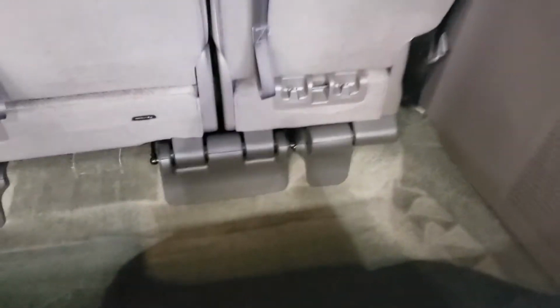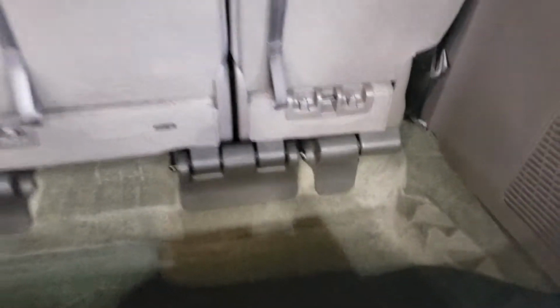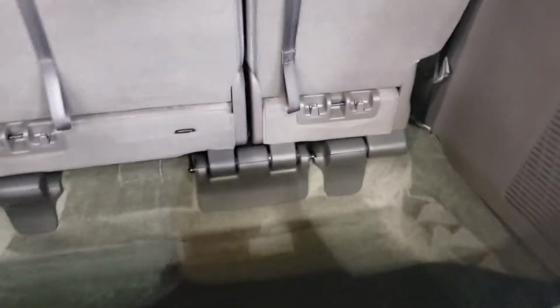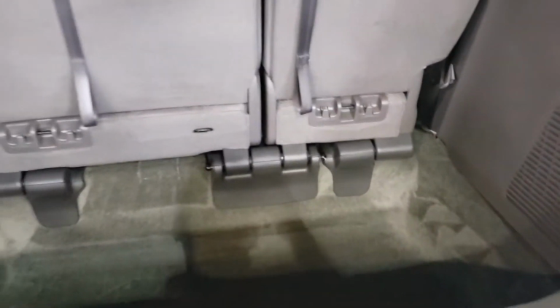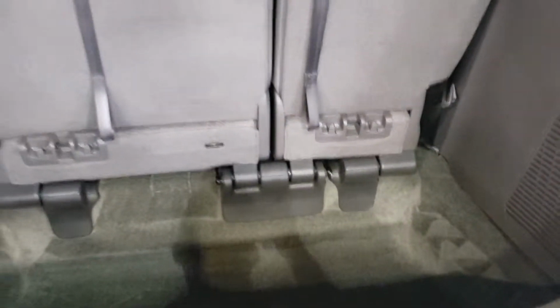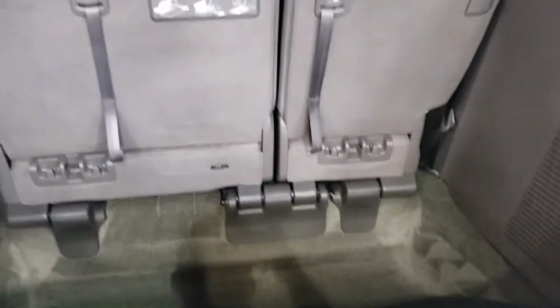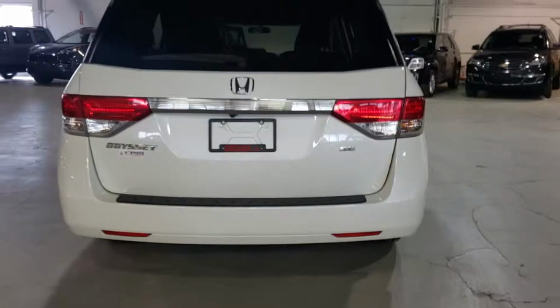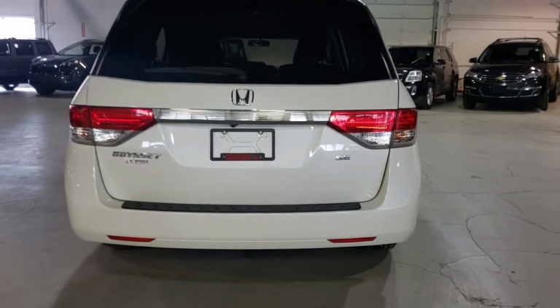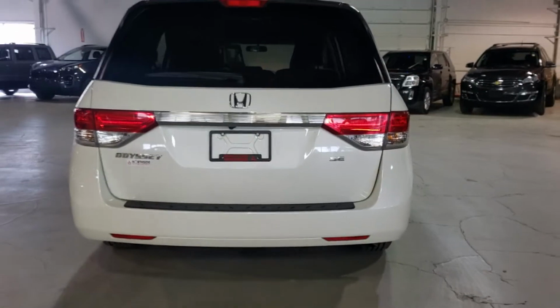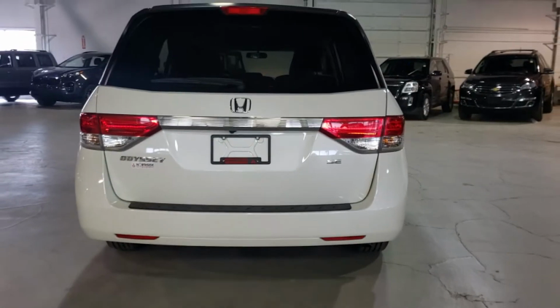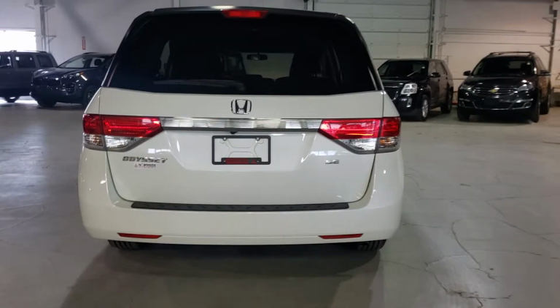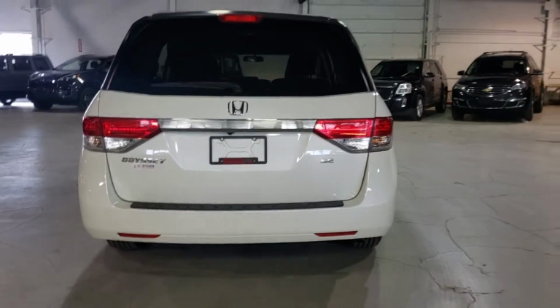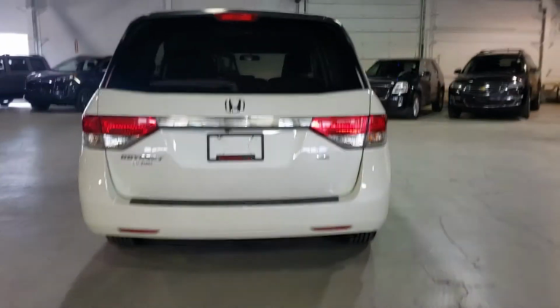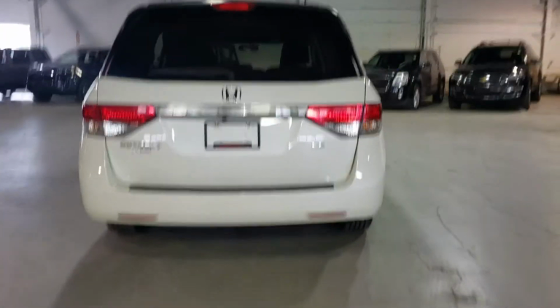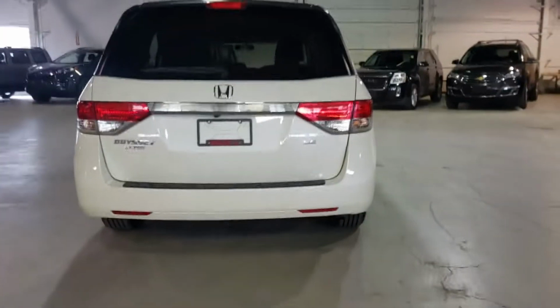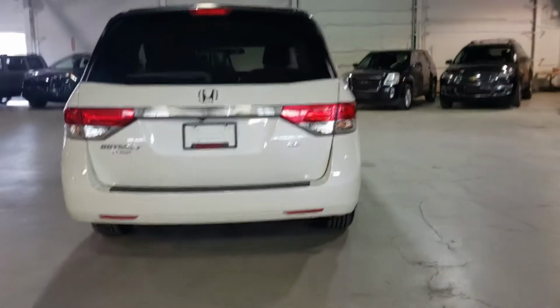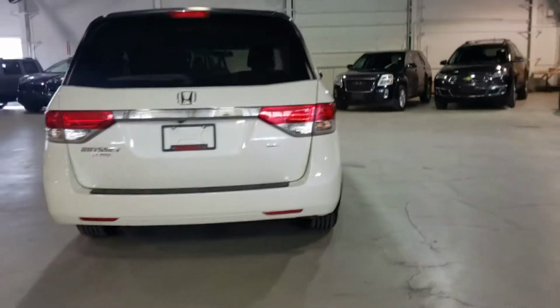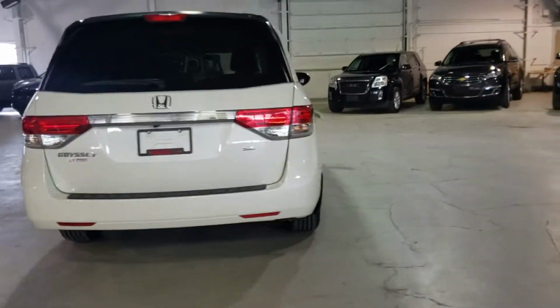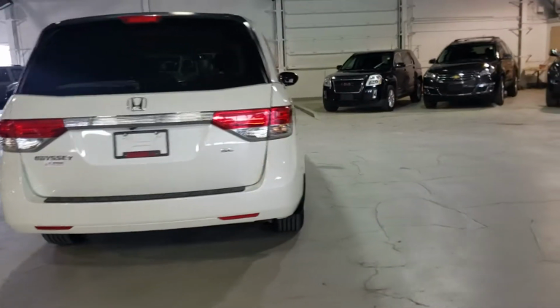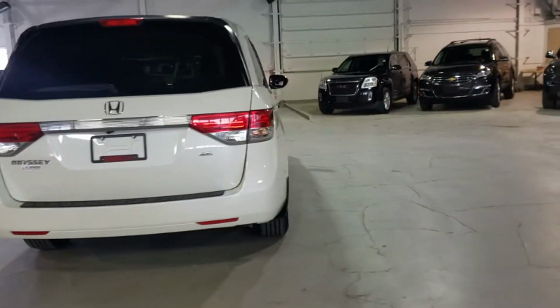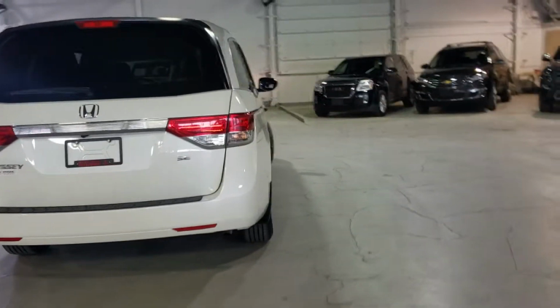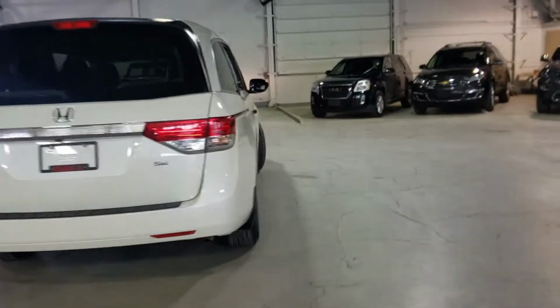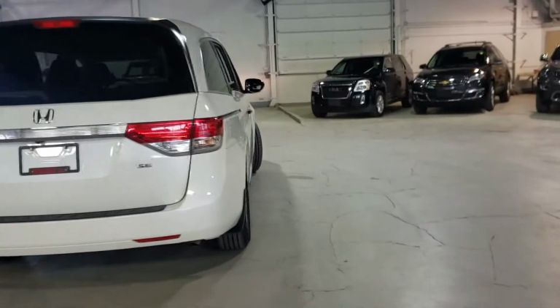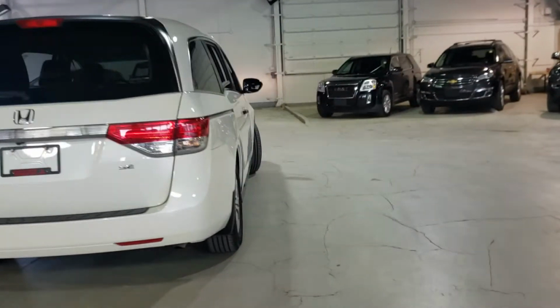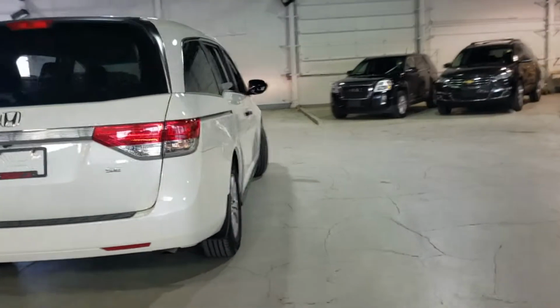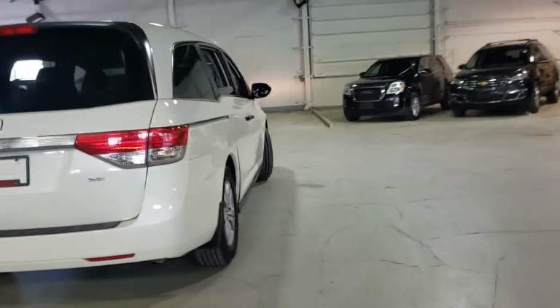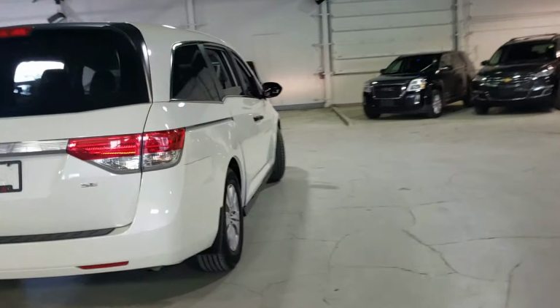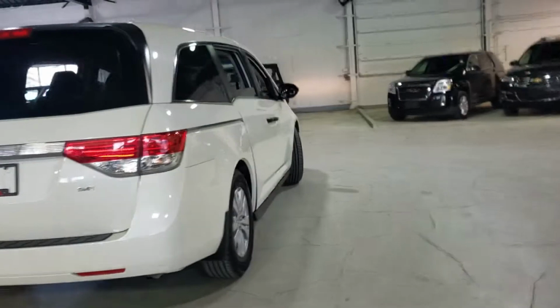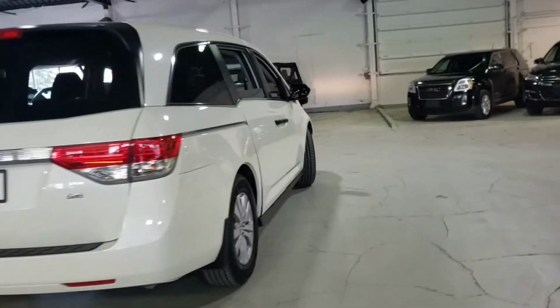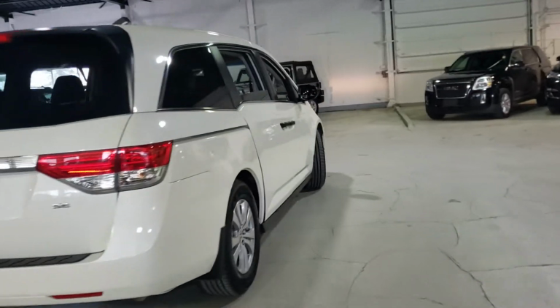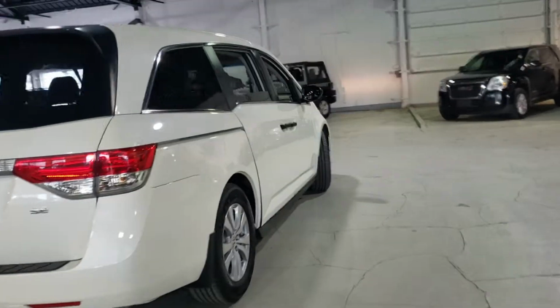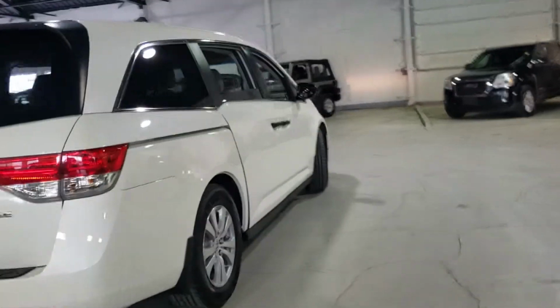Let's do a quick pan on the outside of the vehicle. Walking around the vehicle, it's in absolutely beautiful shape — no major dents, dings, or scratches.